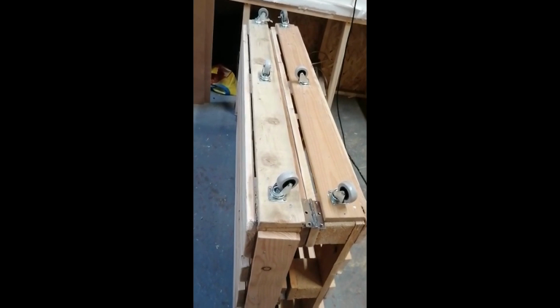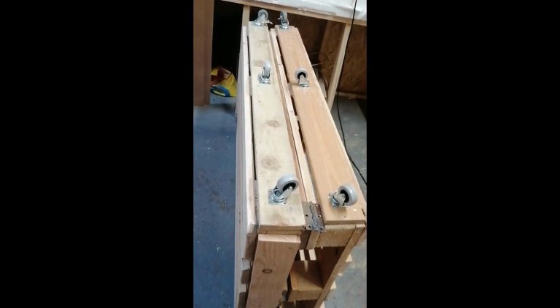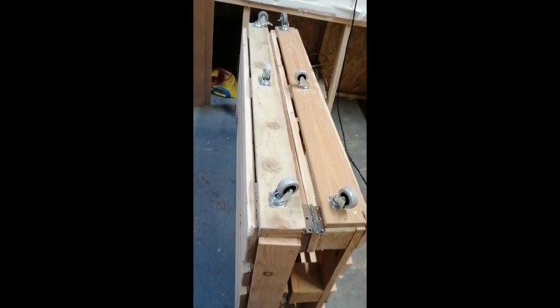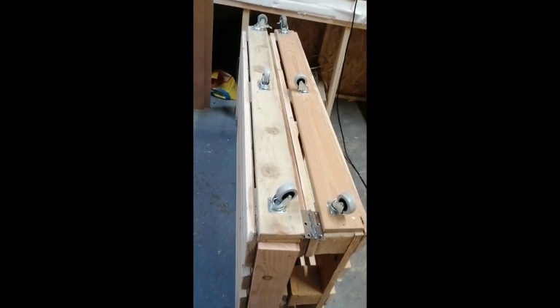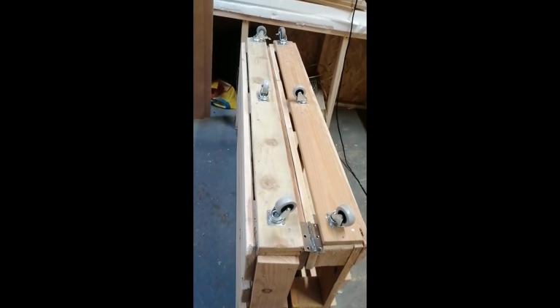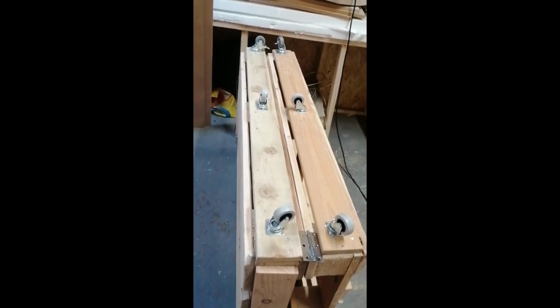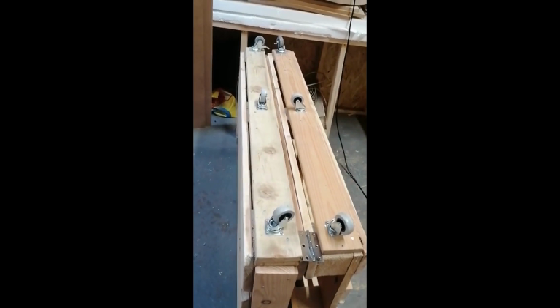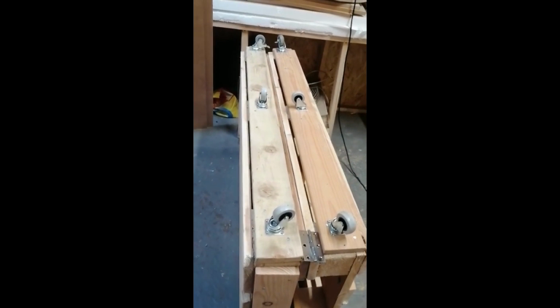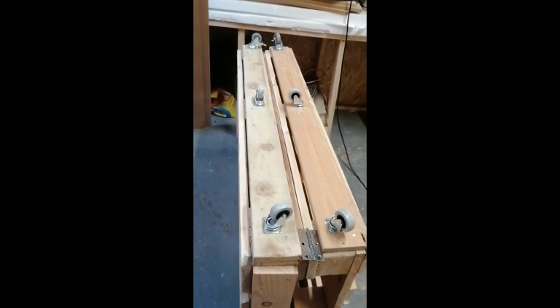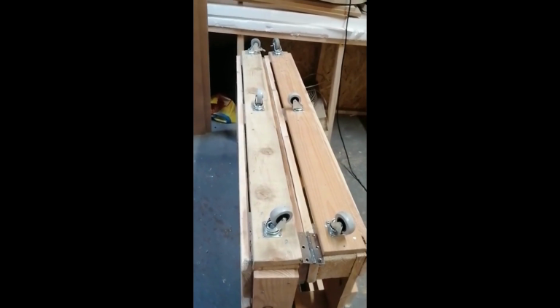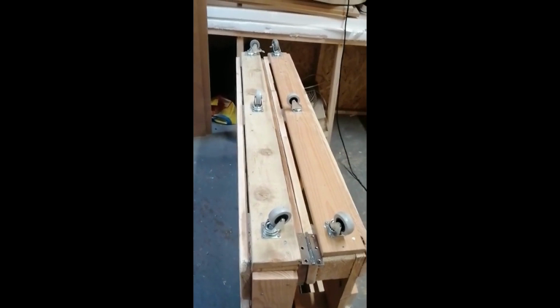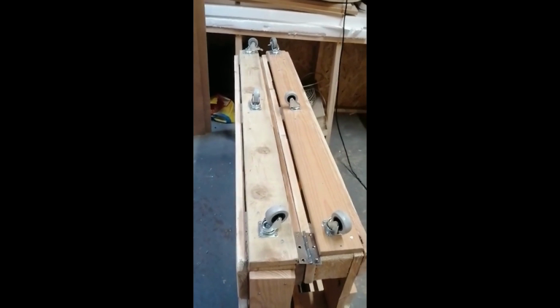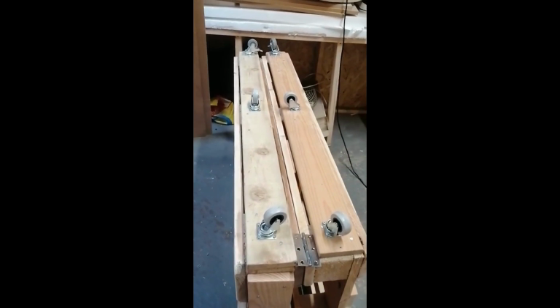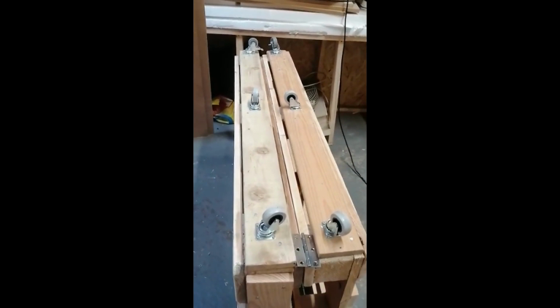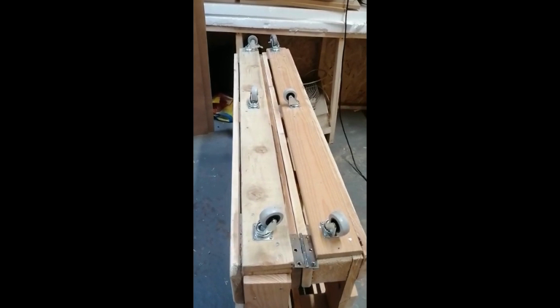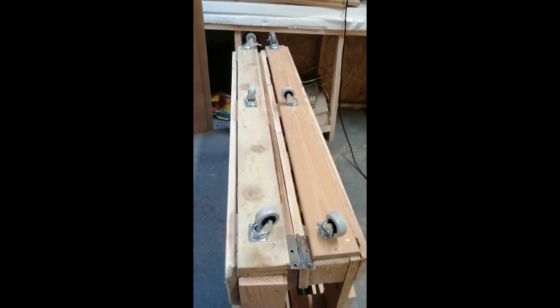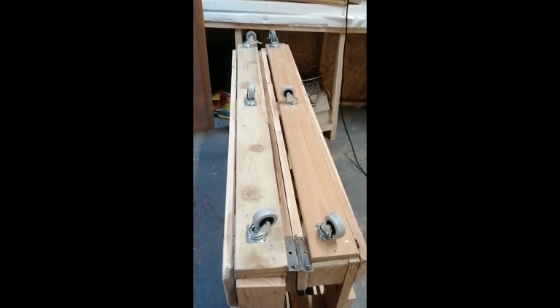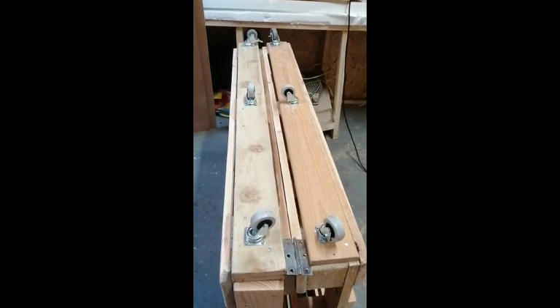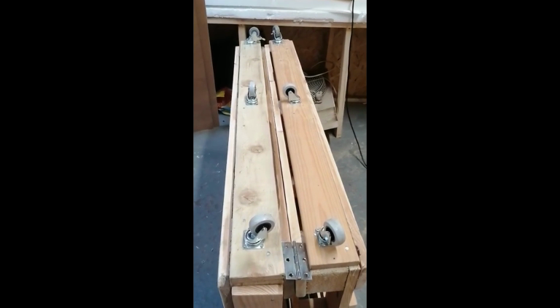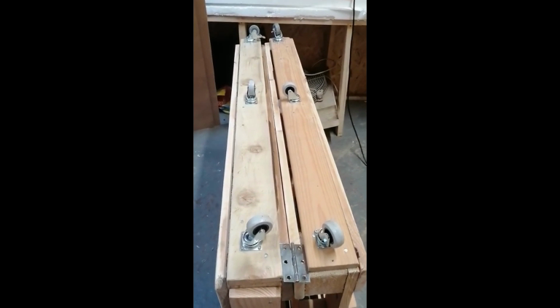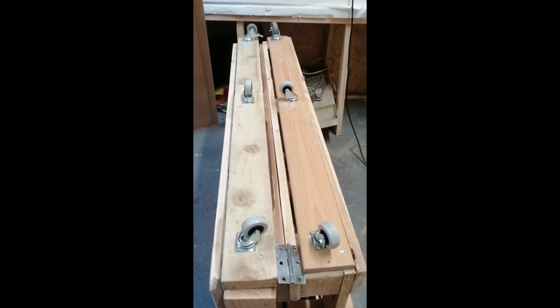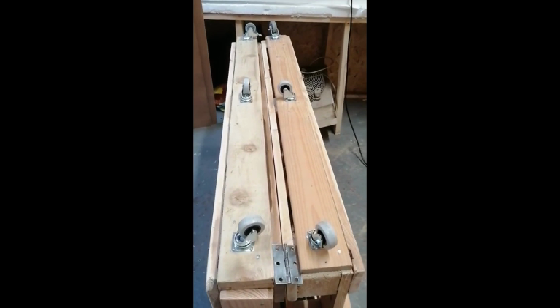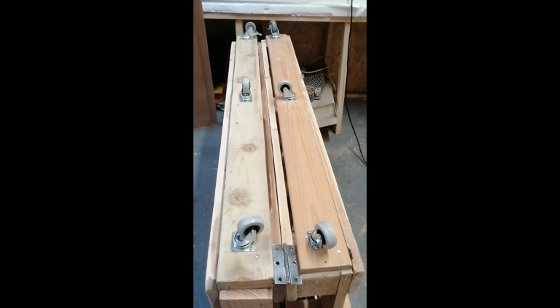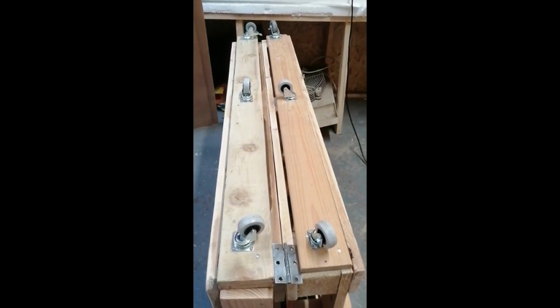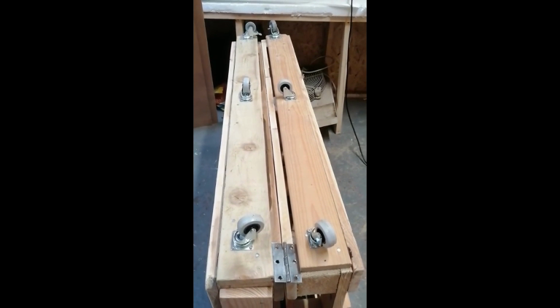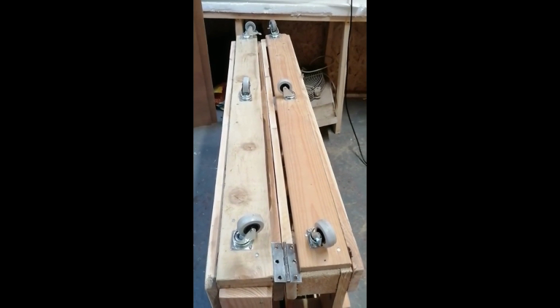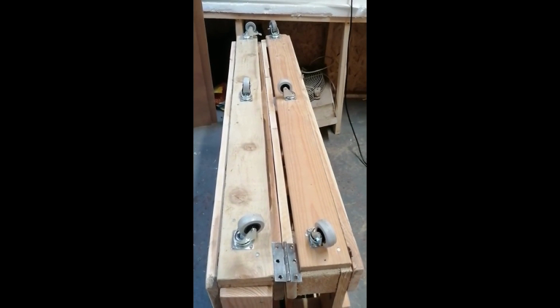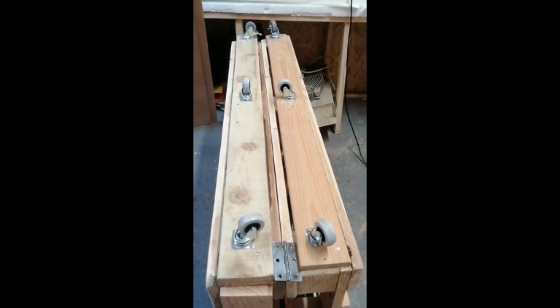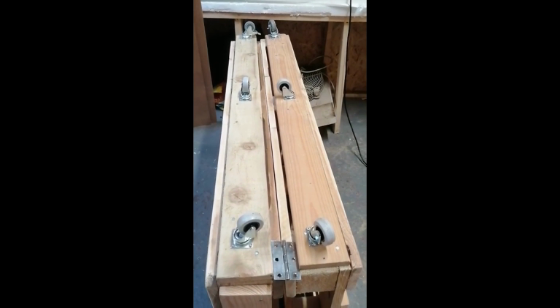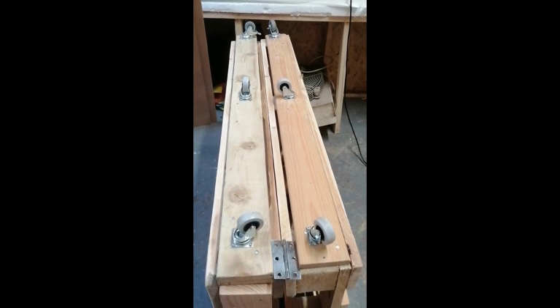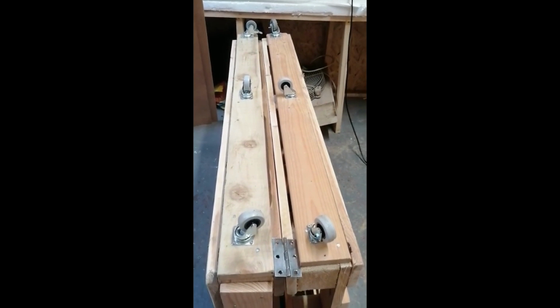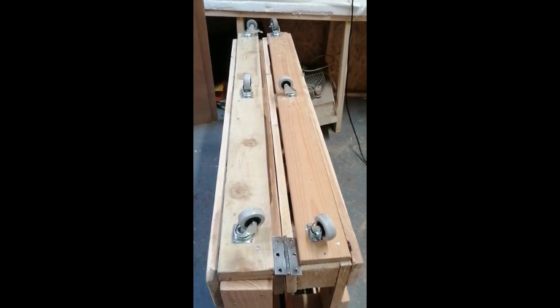Looking better. I moved the wheels so hopefully that'll work, but we'll see. Once the hinges are on we'll see how we go.